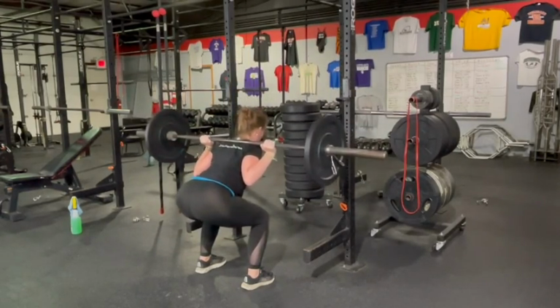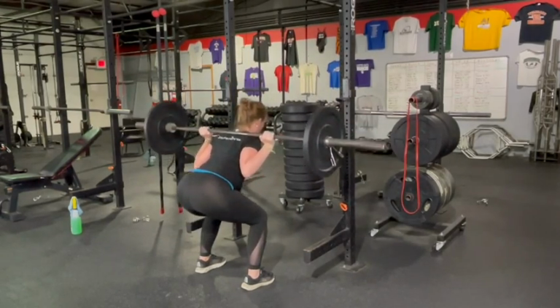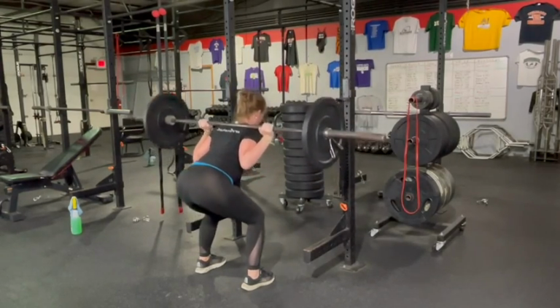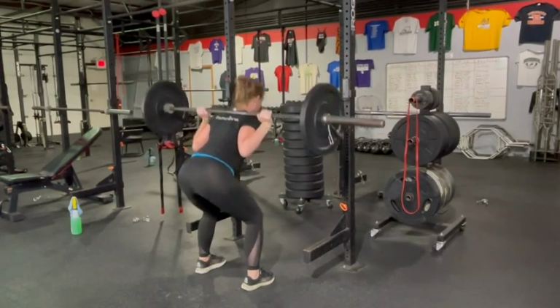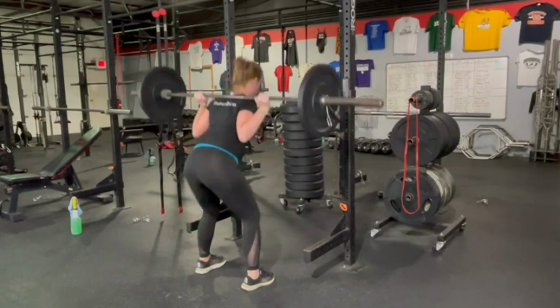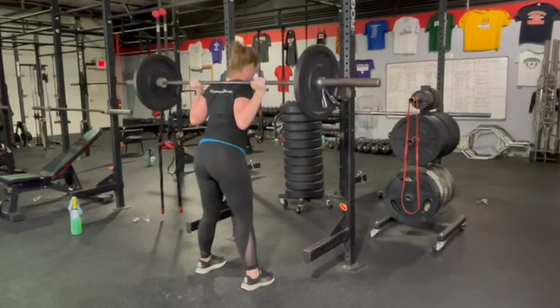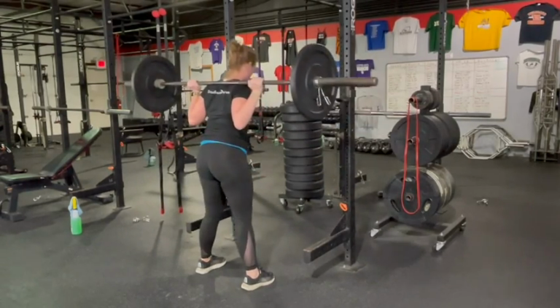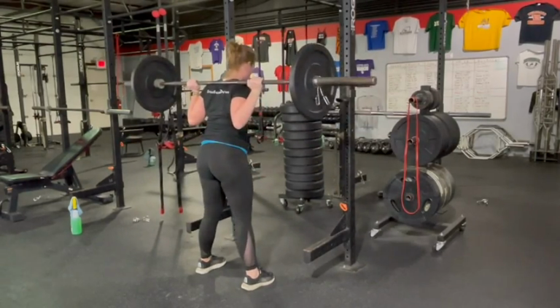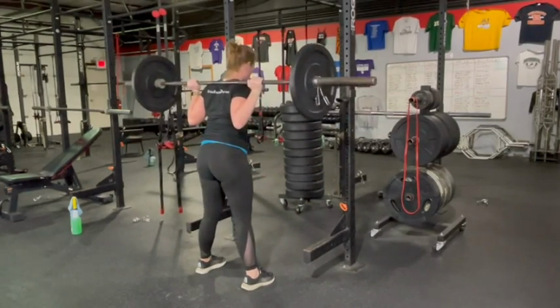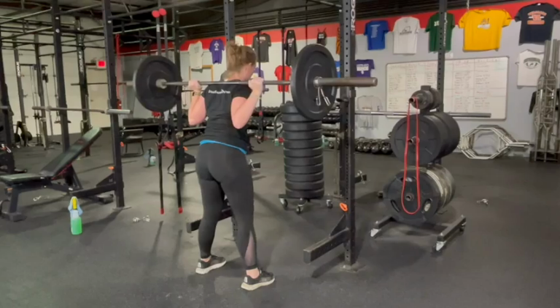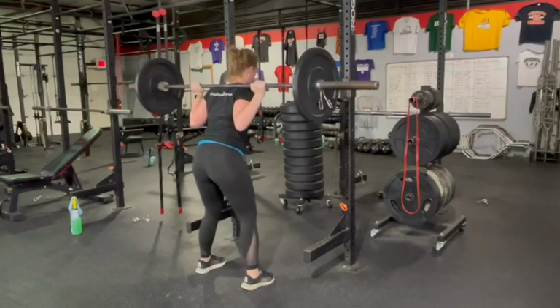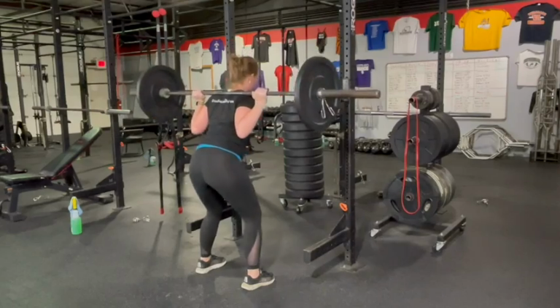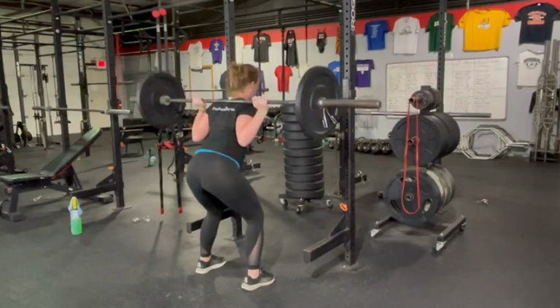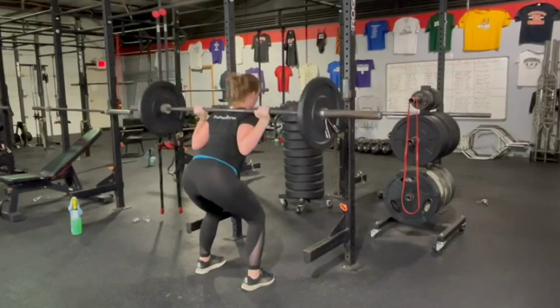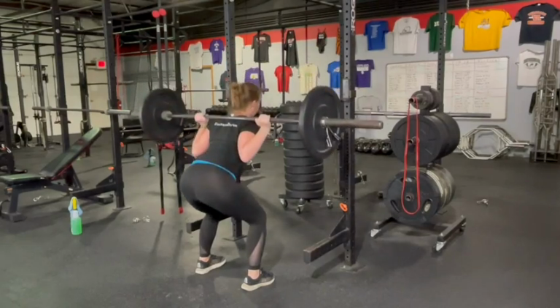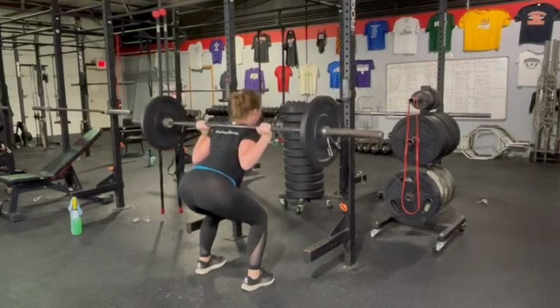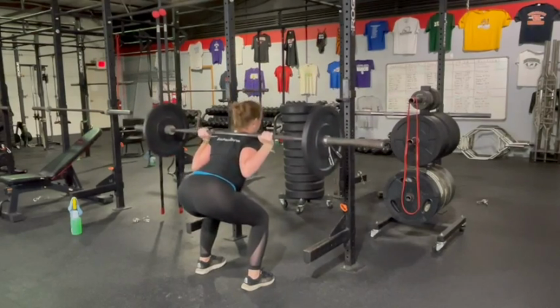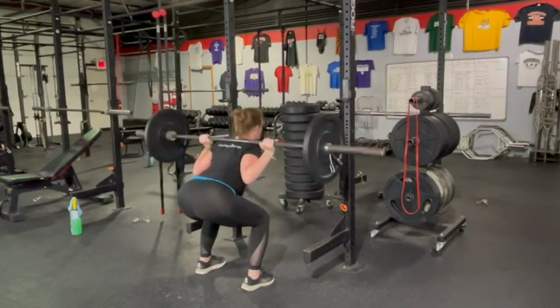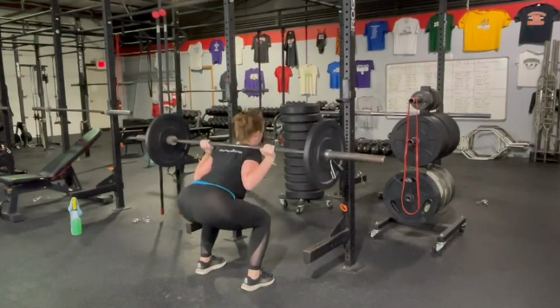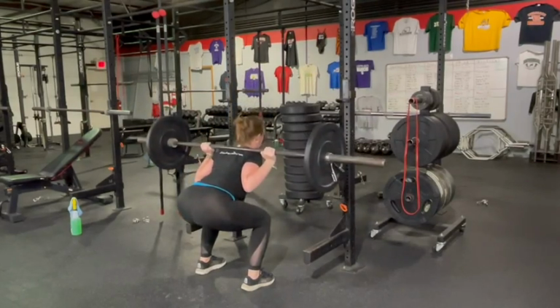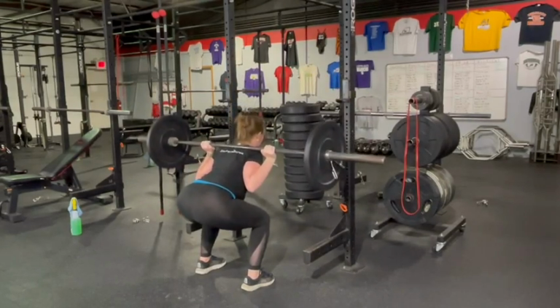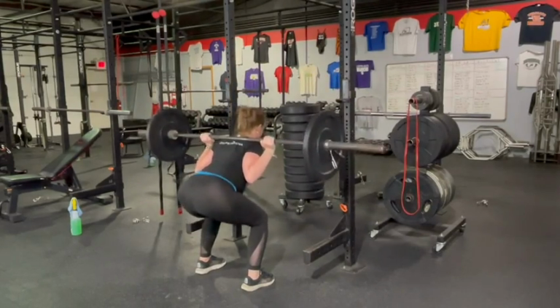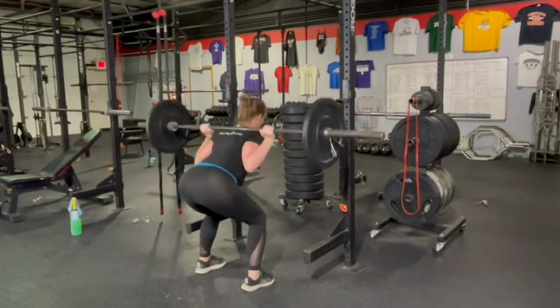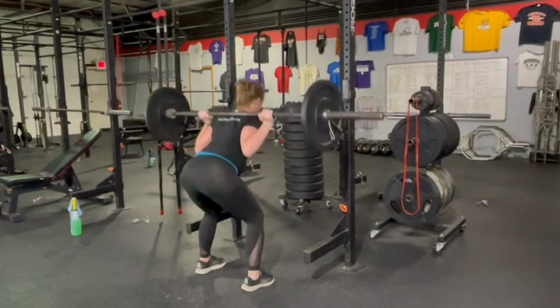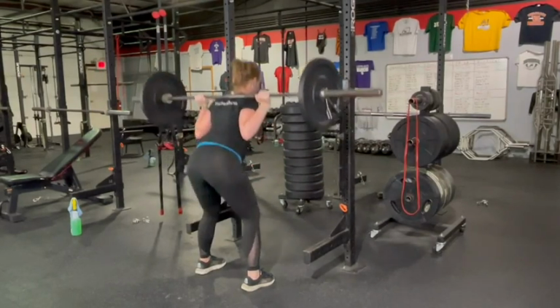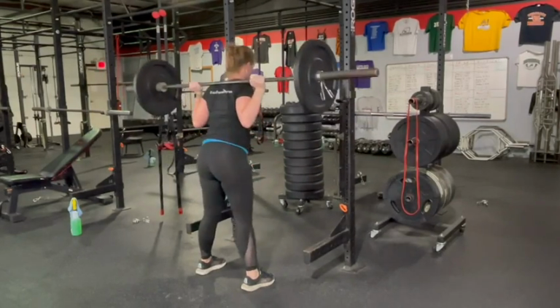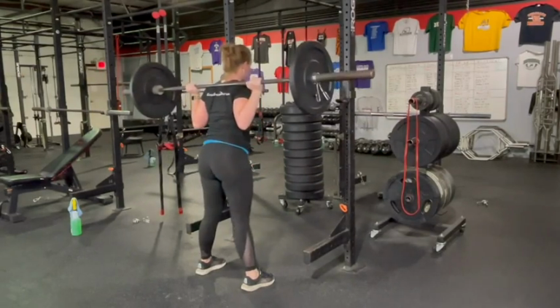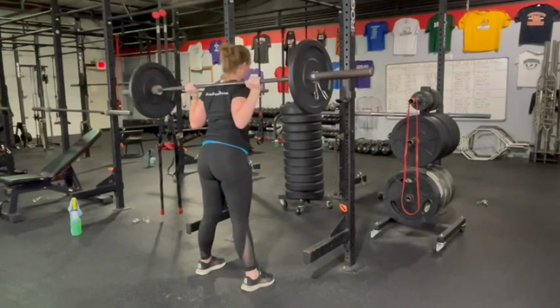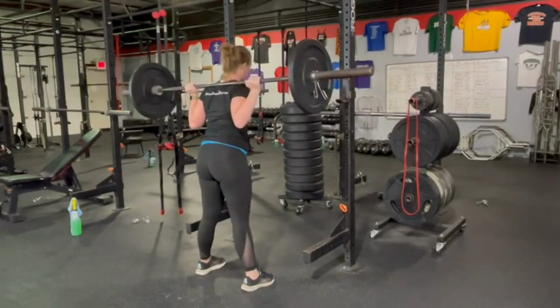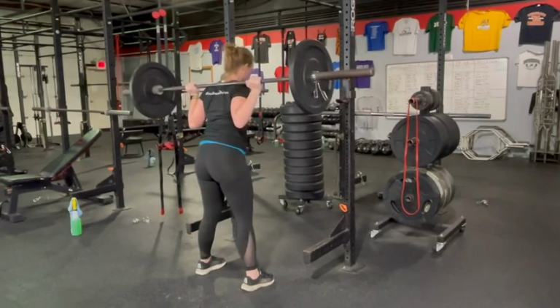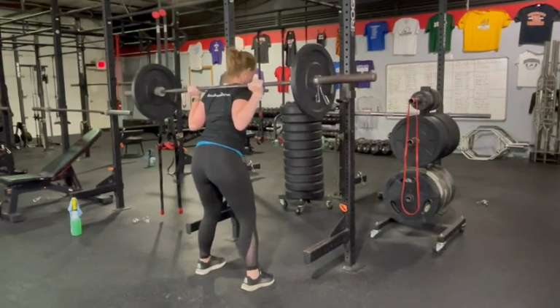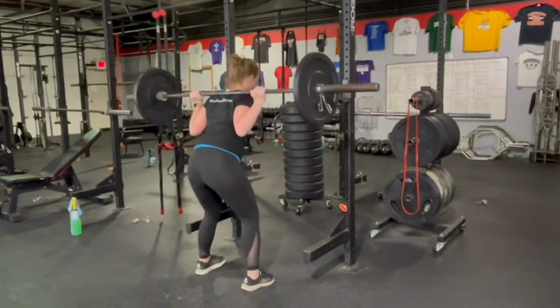Brace your core and keep your chest up high as you drop down. Exhale as you push back up to standing.